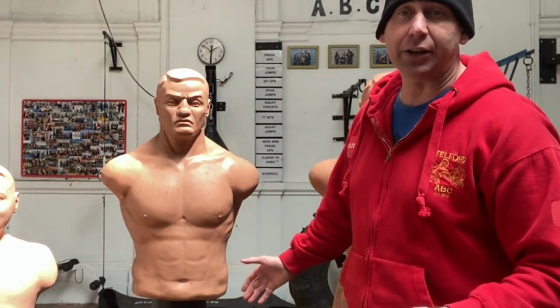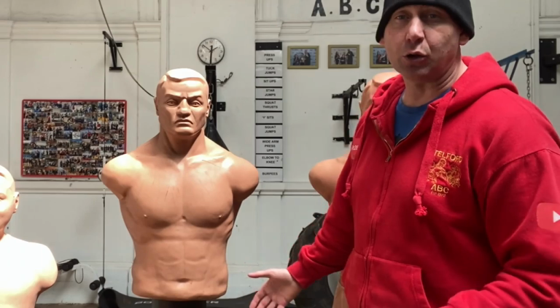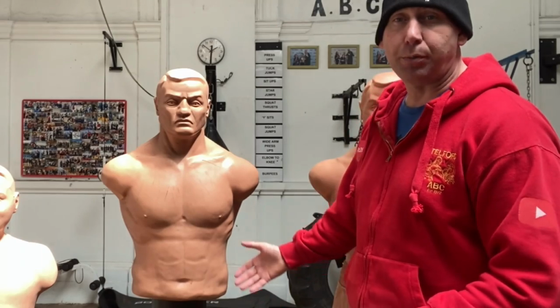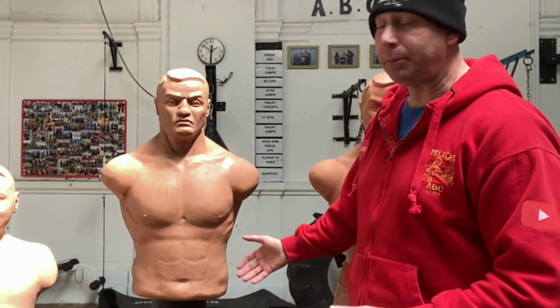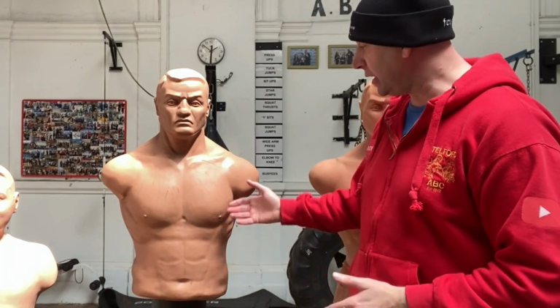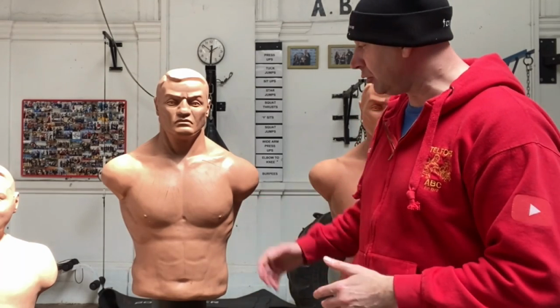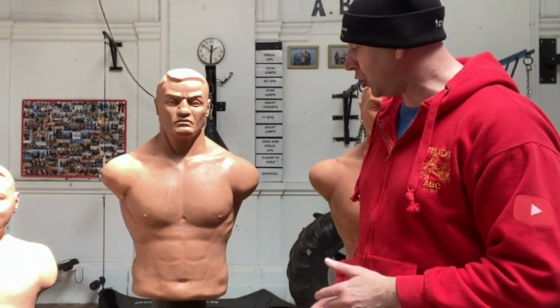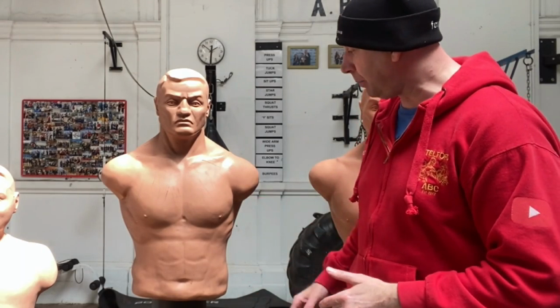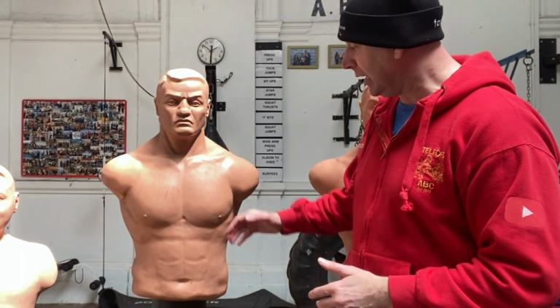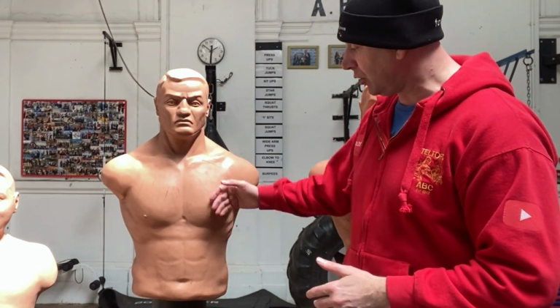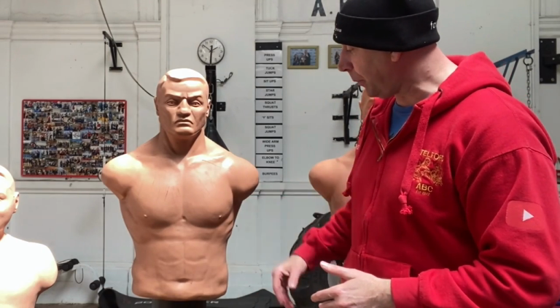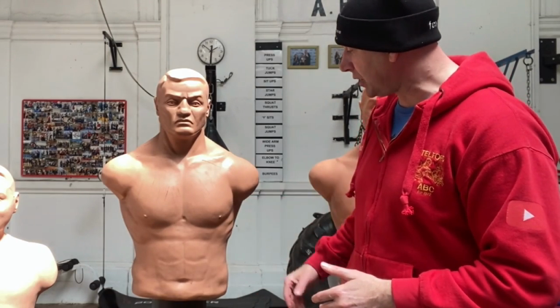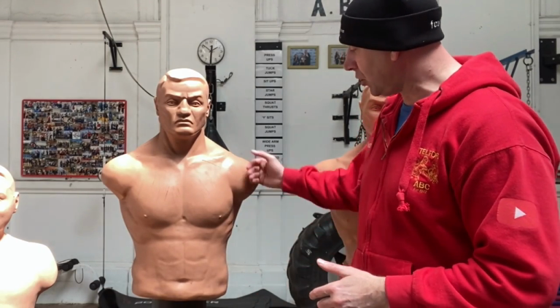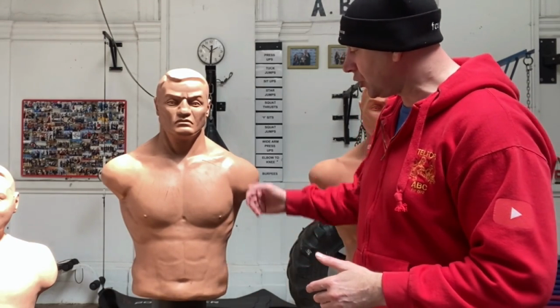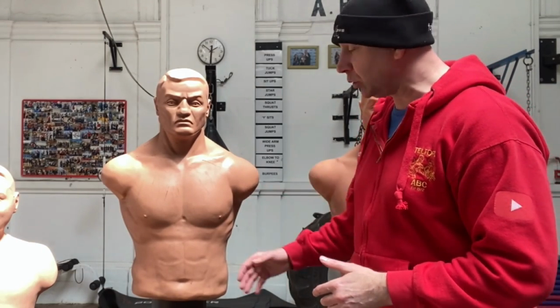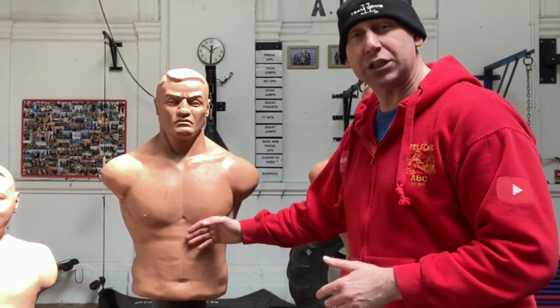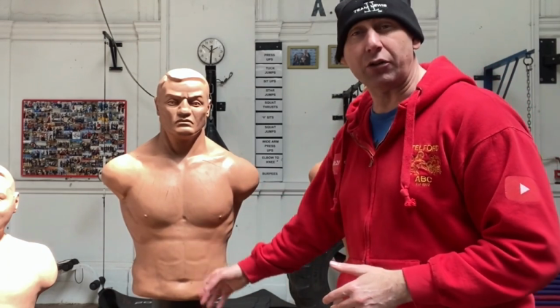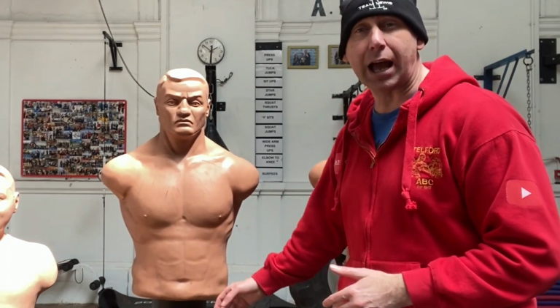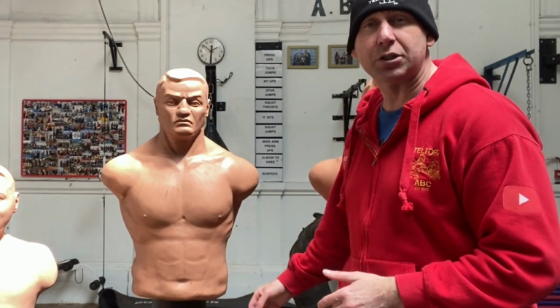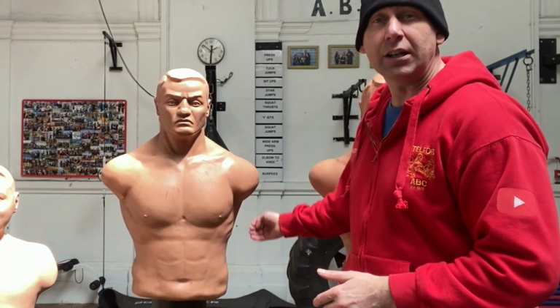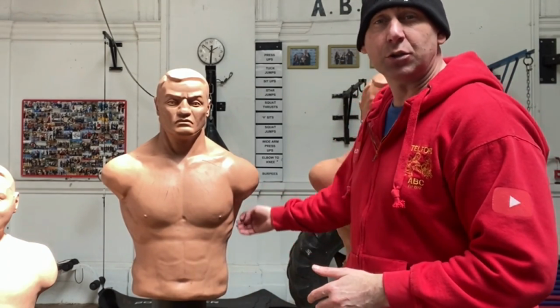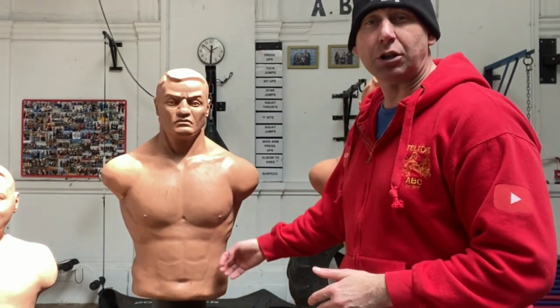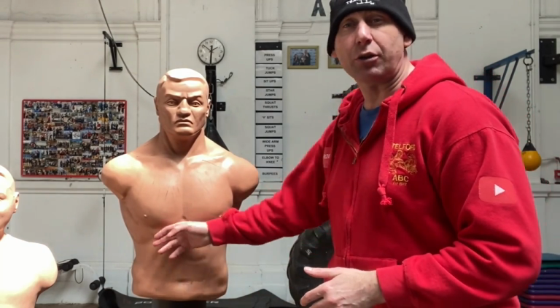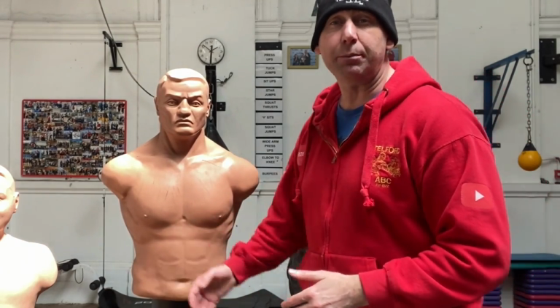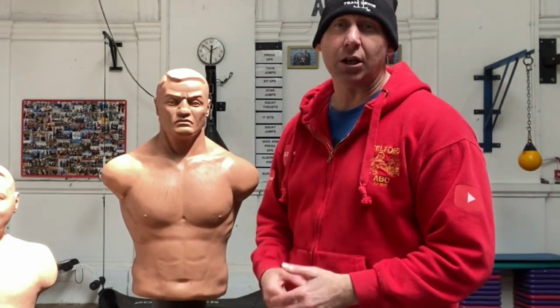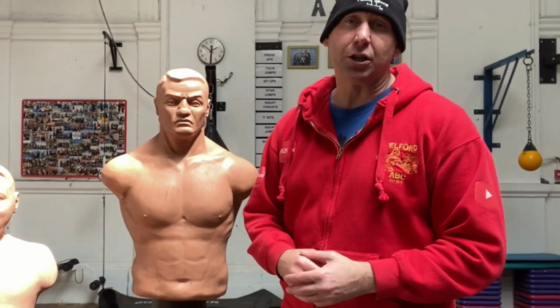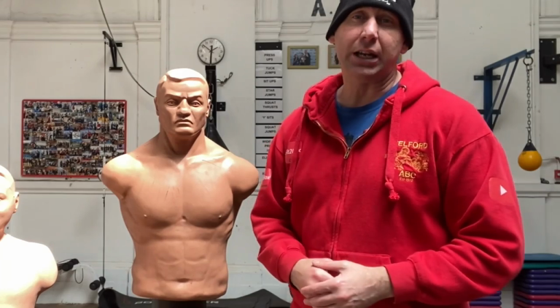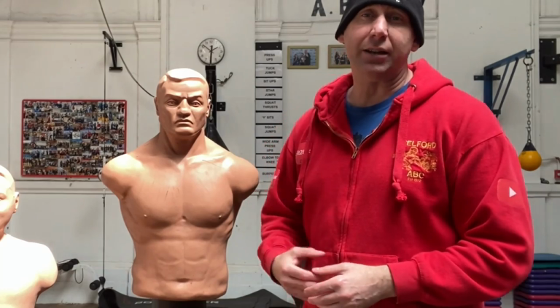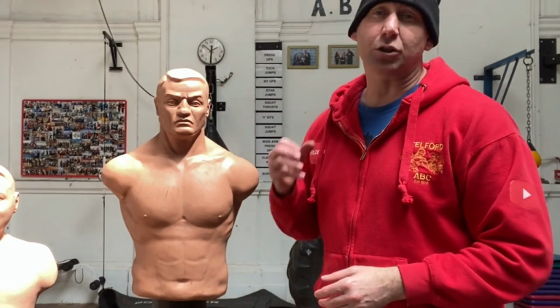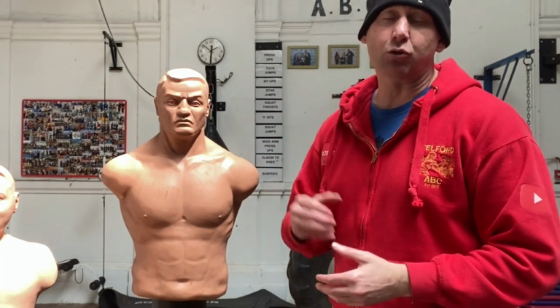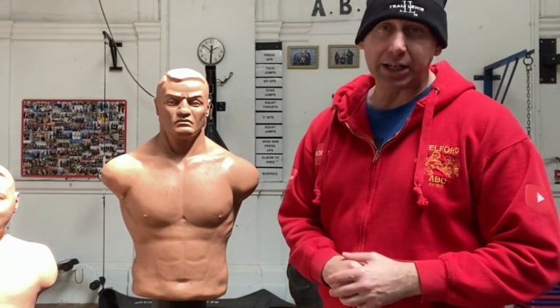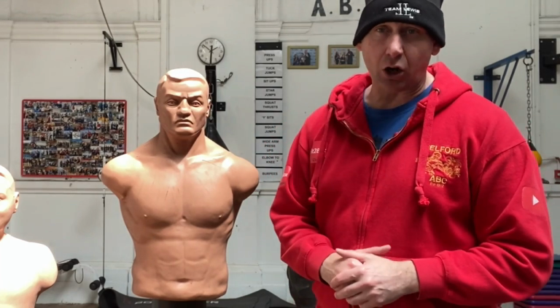Also a great place to hit is the solar plexus. Bob is in good shape — he's got the pecs, the shoulders, the abs, and the ribs. So again it's just a great target.